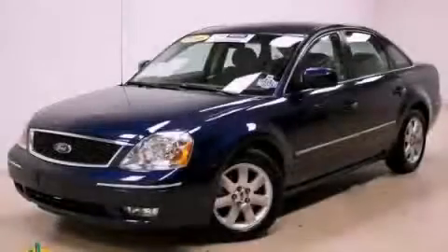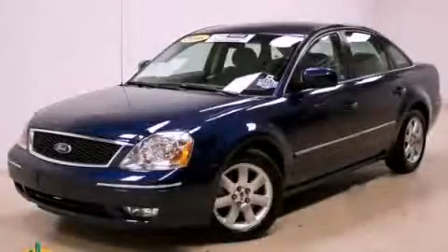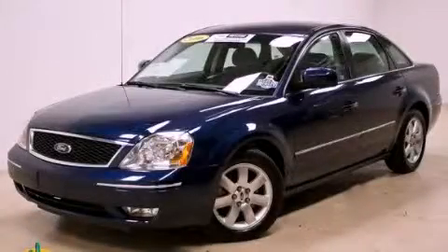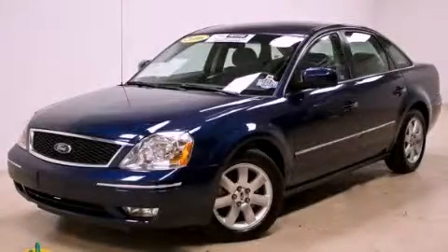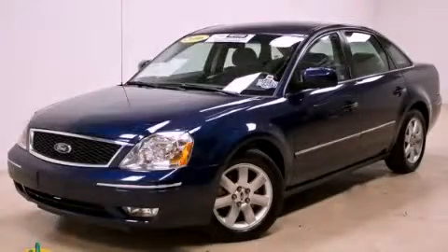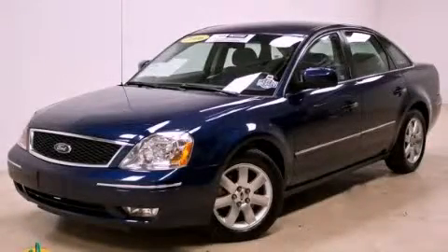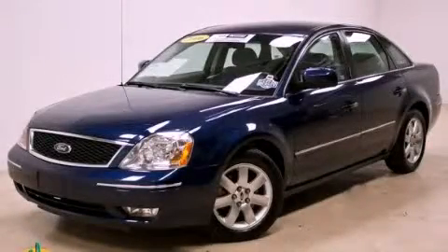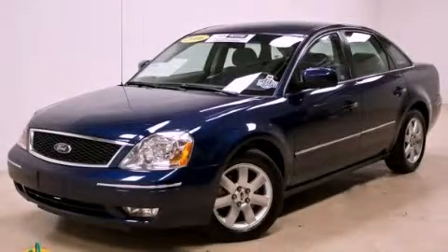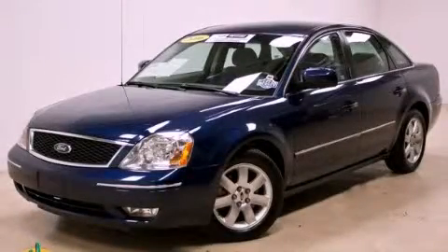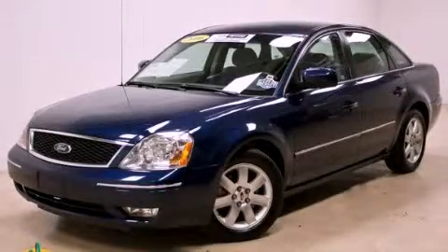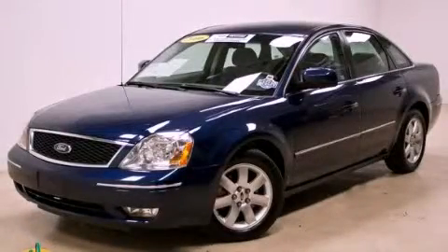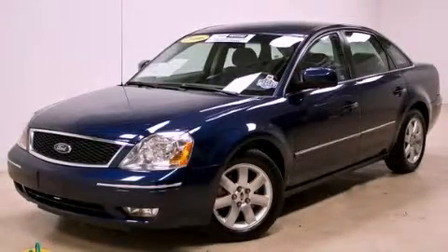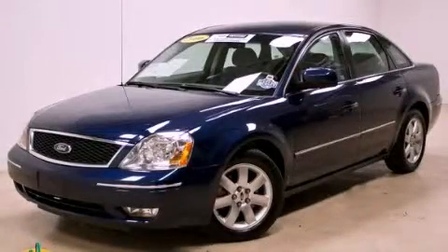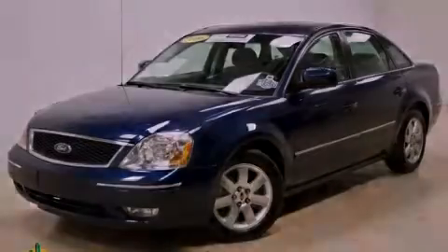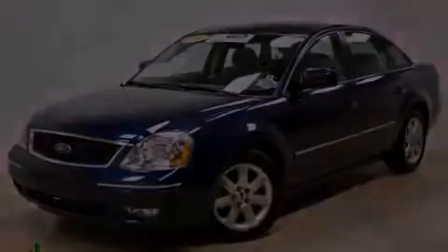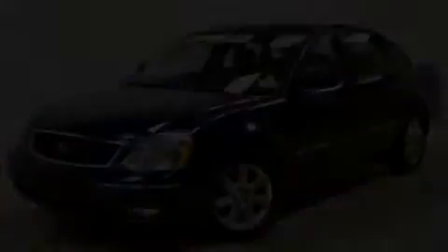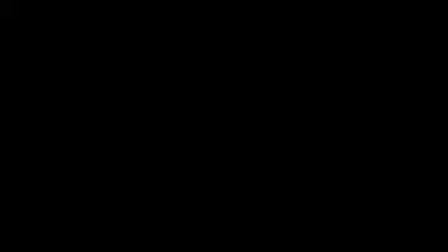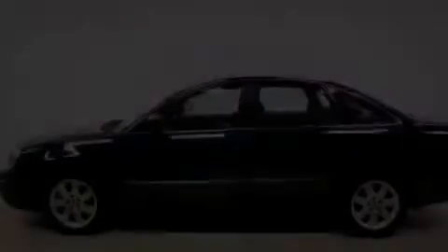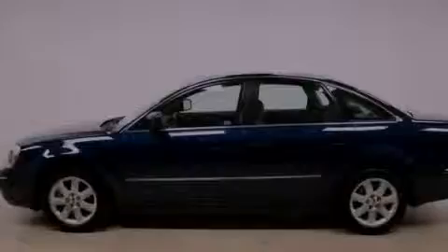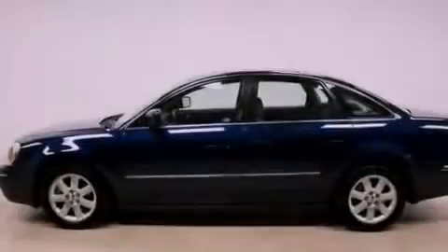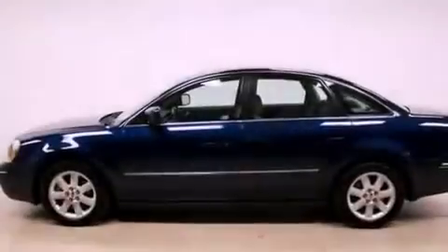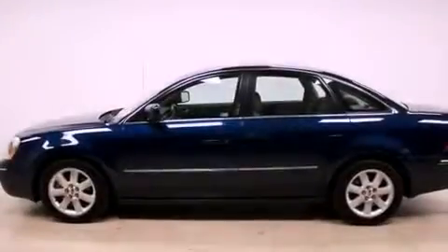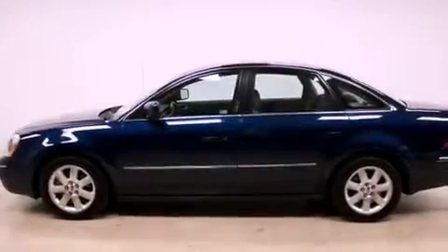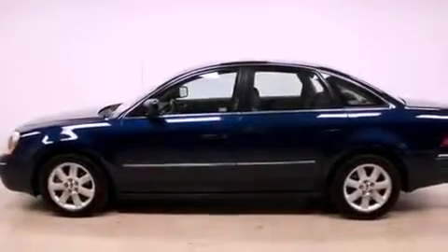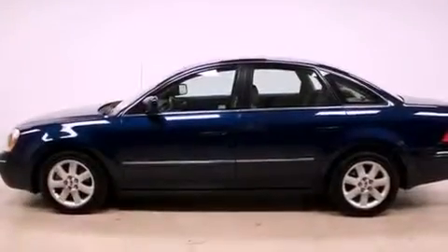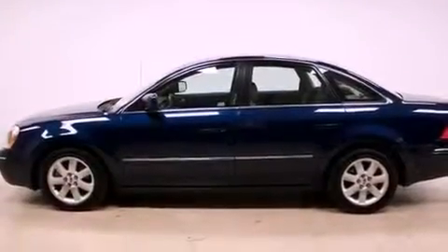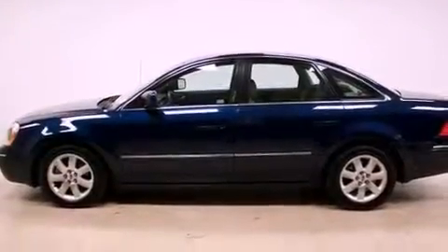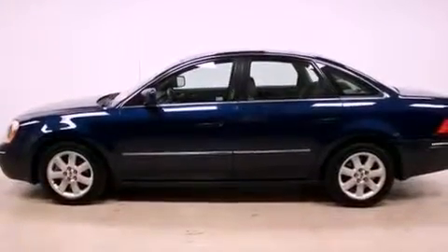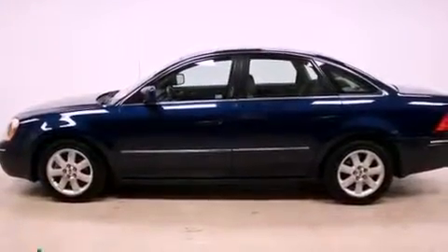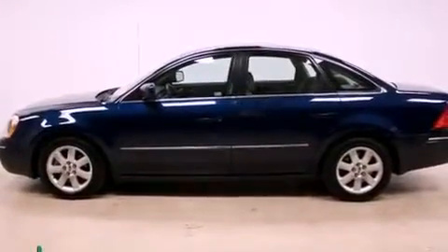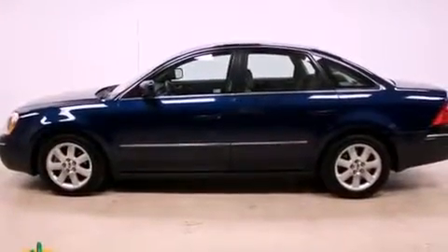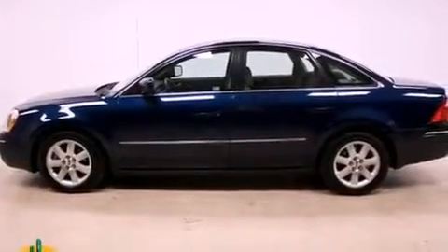This is a 2006 Ford 500. It features a 3.0-liter six-cylinder engine and an automatic transmission.